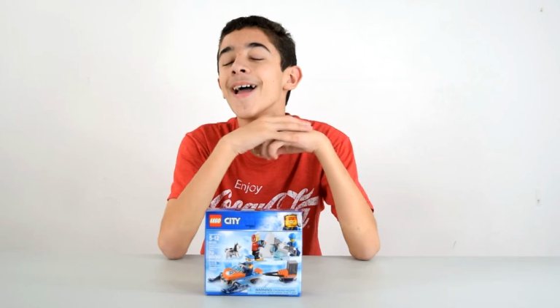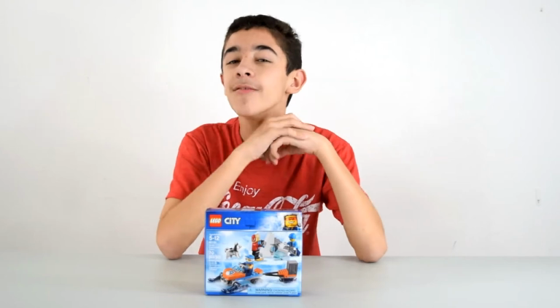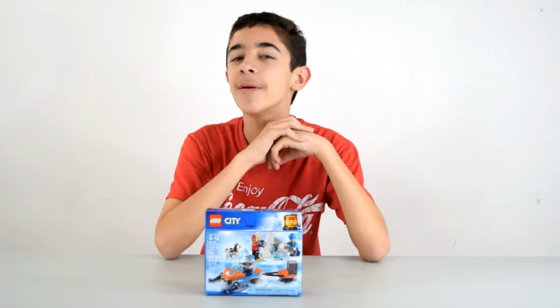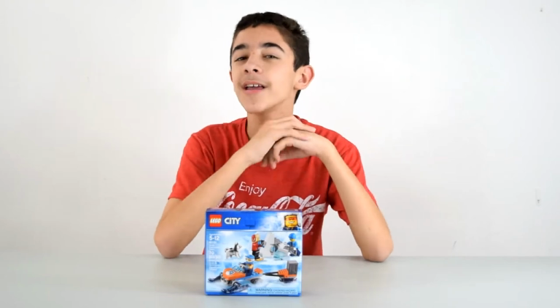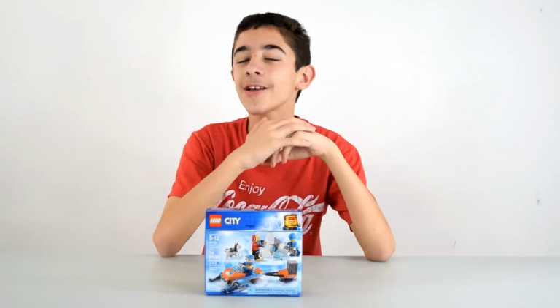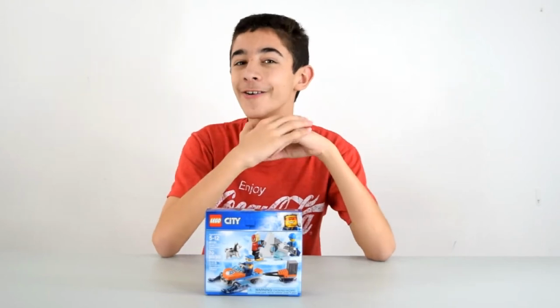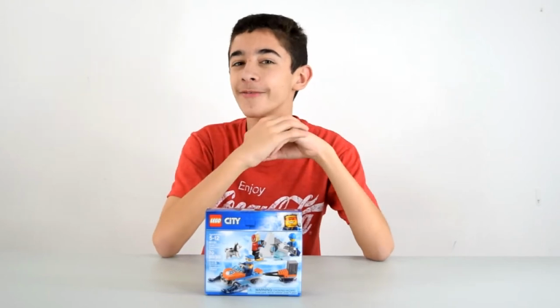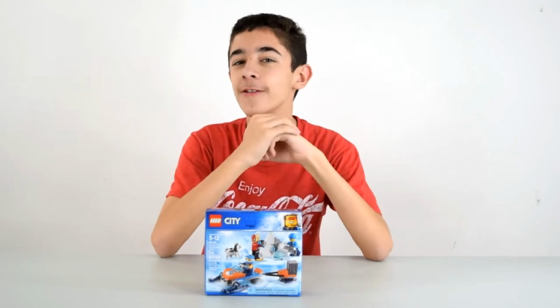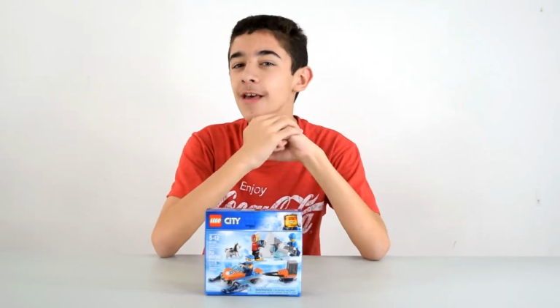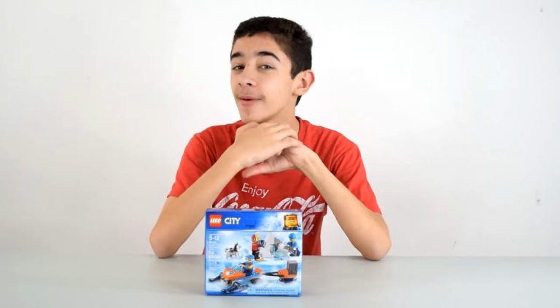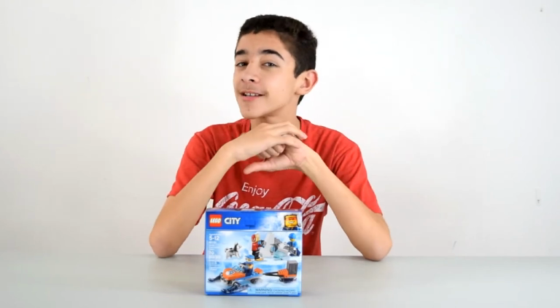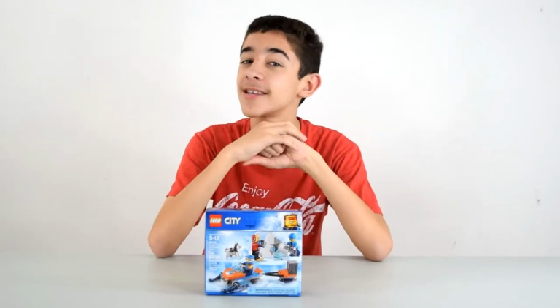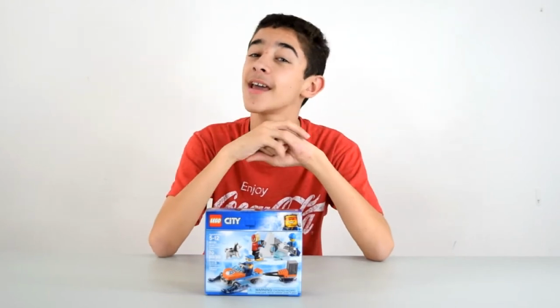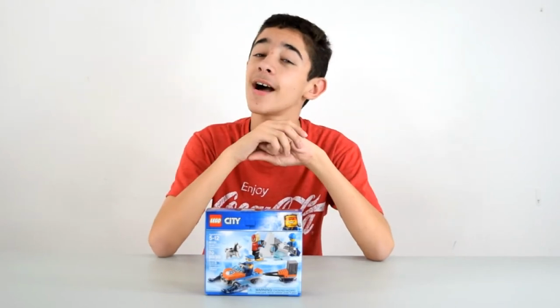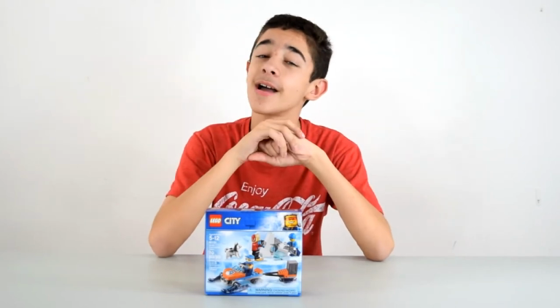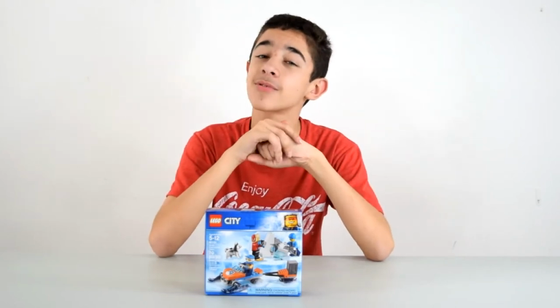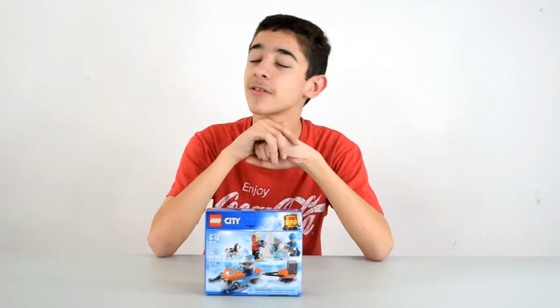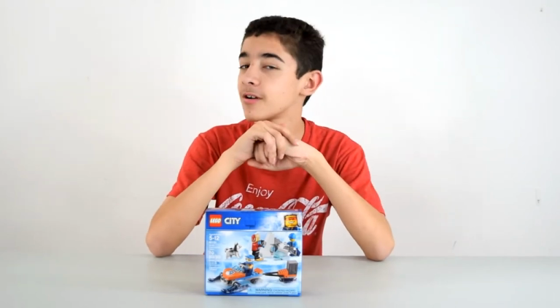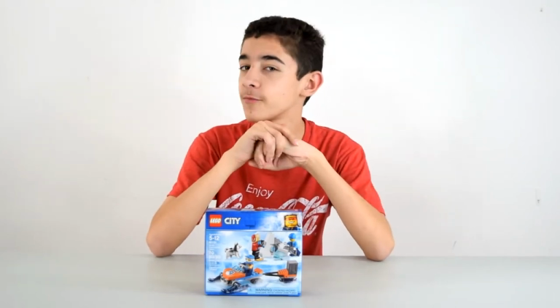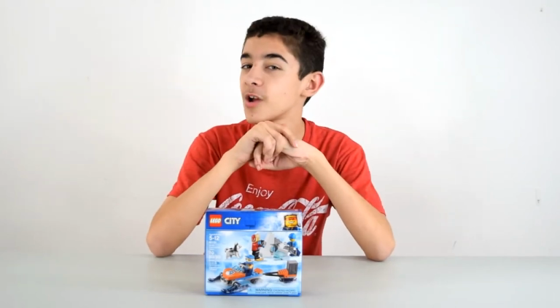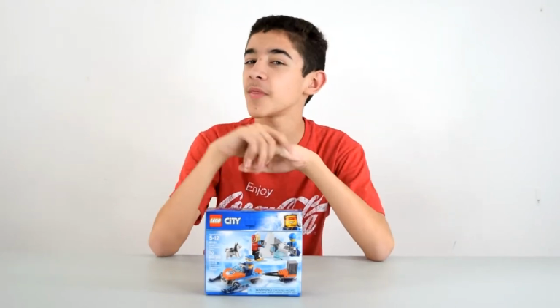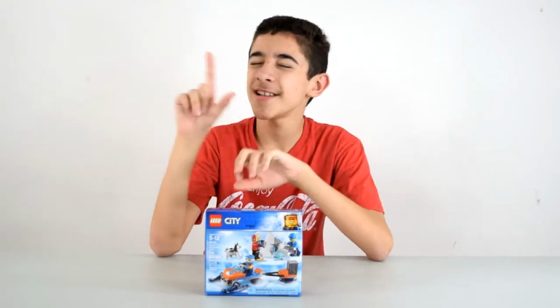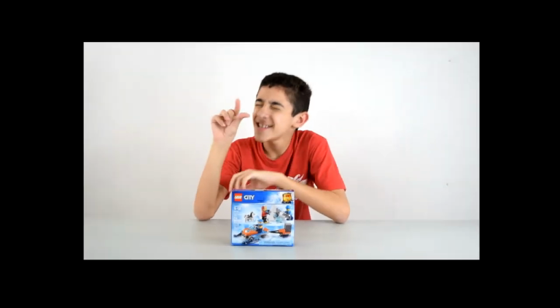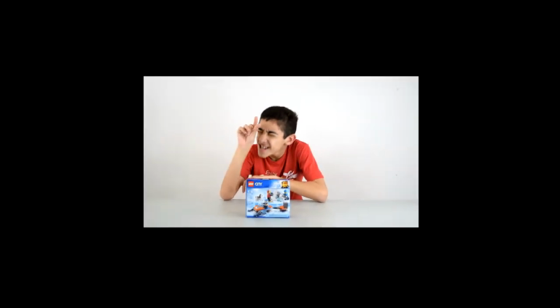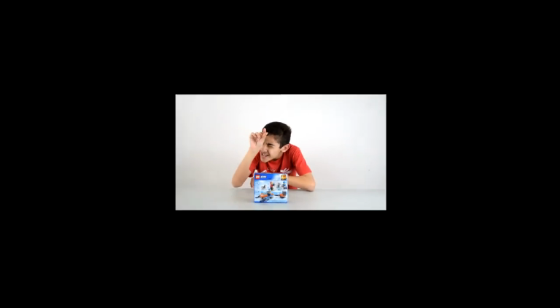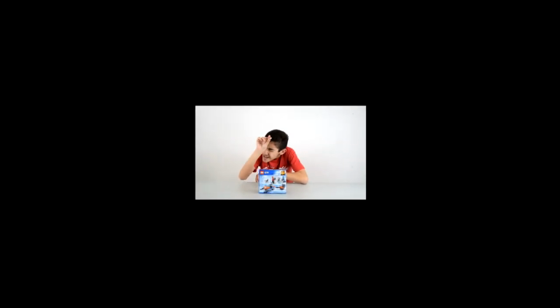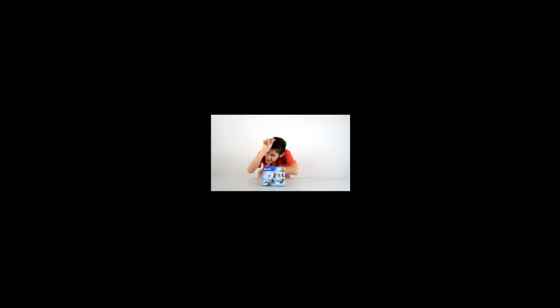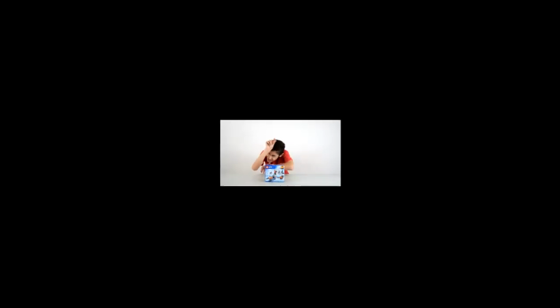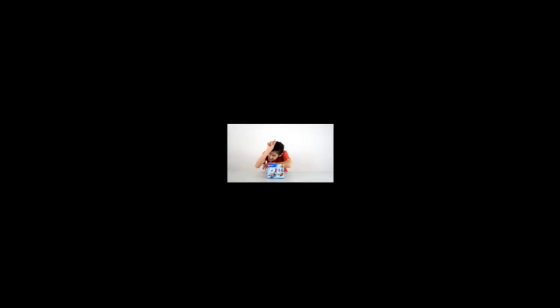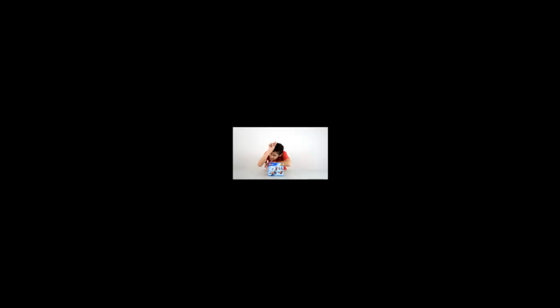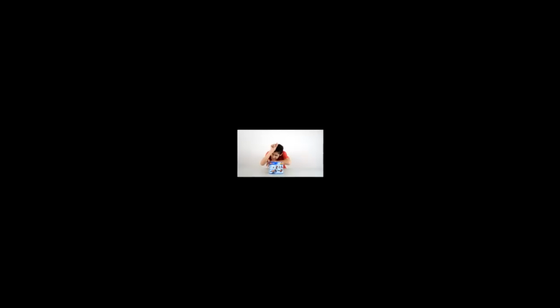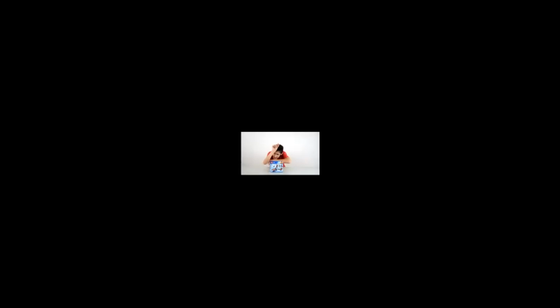Hey everybody, it's Elan from Elan's Hub, and today I'm starting off the year with a teeny tiny set.